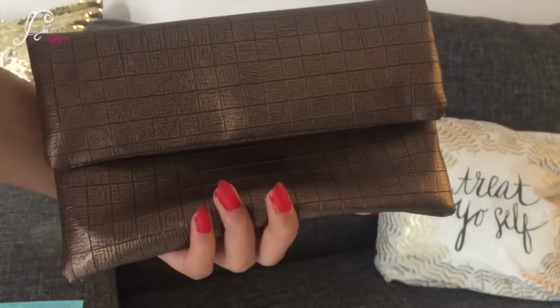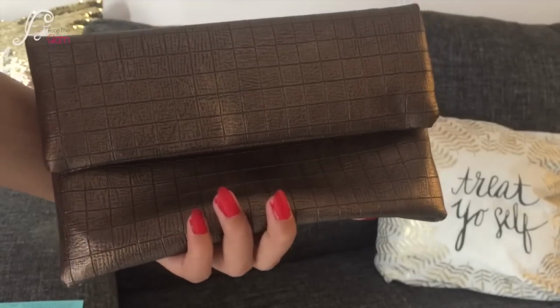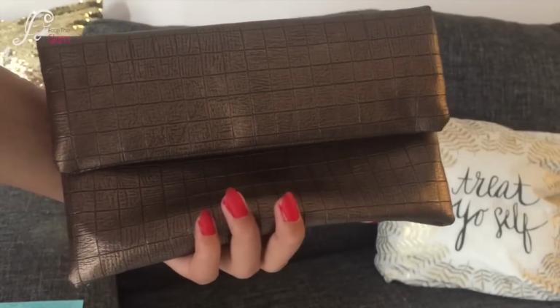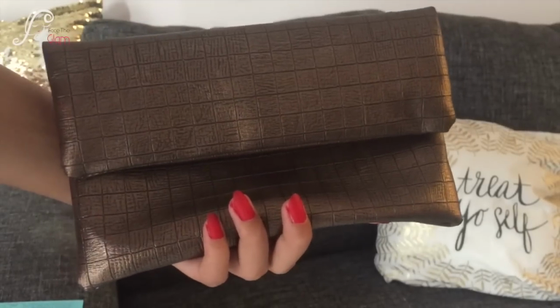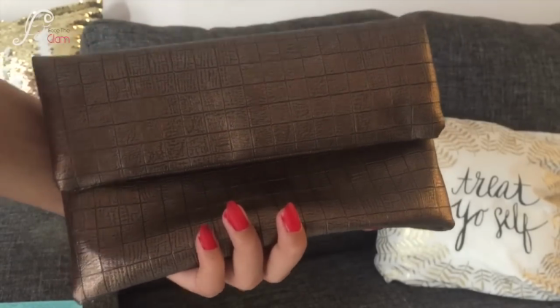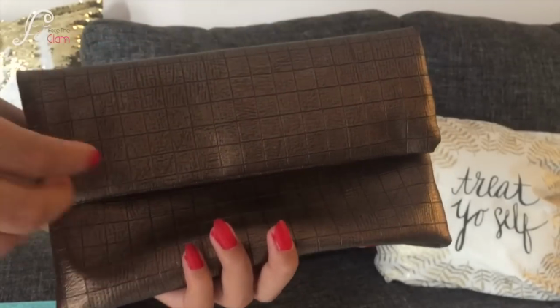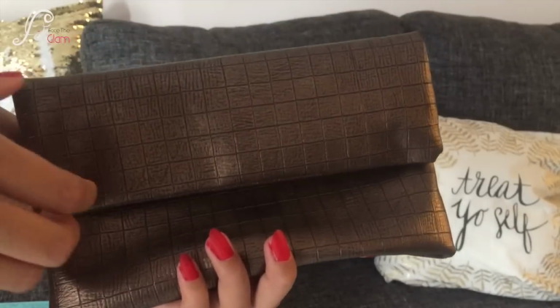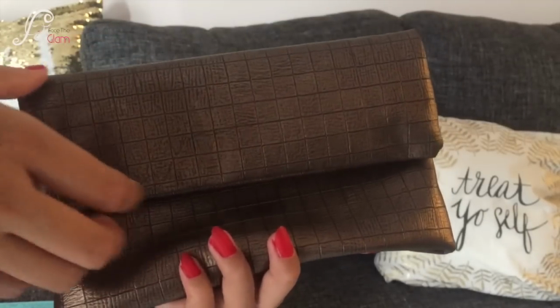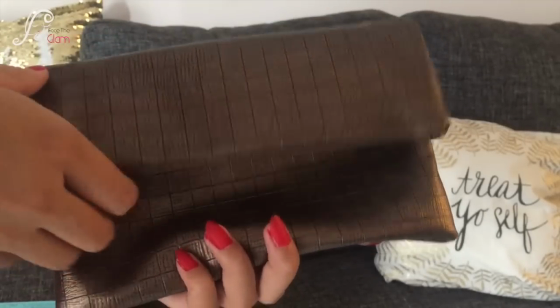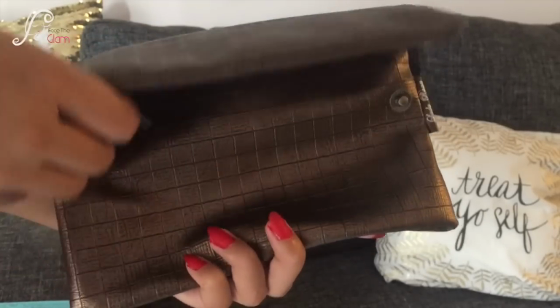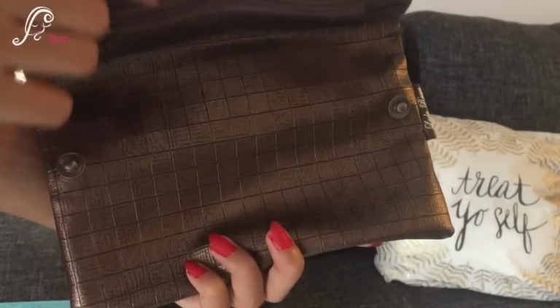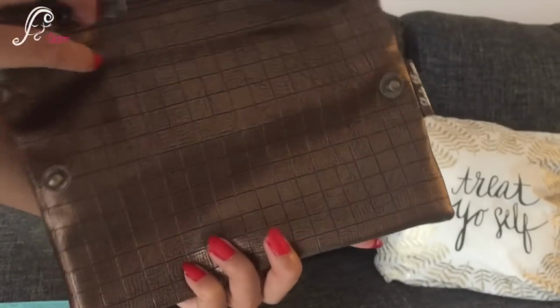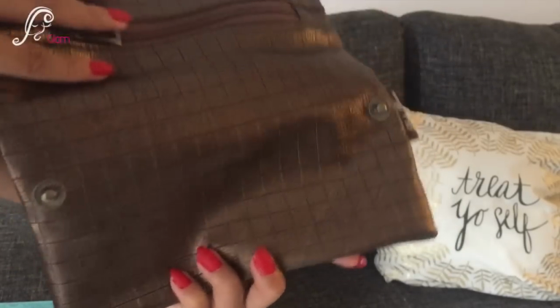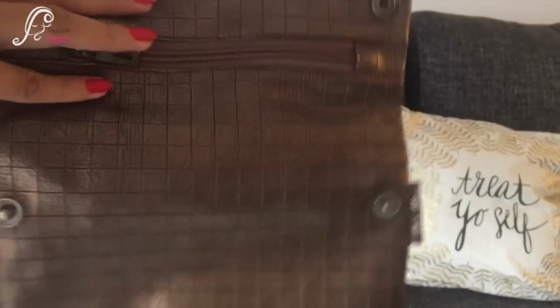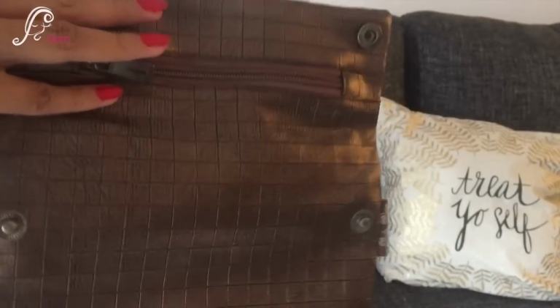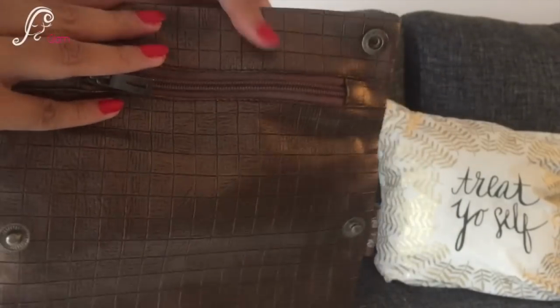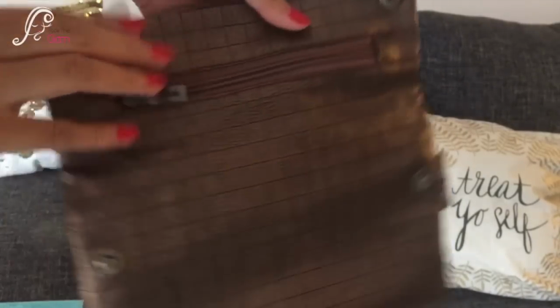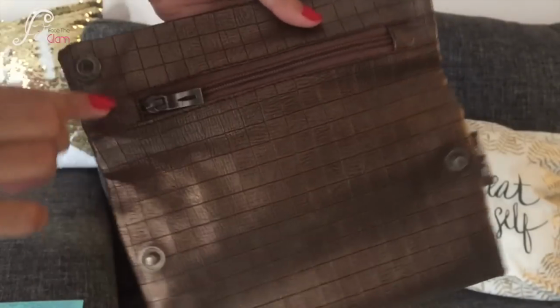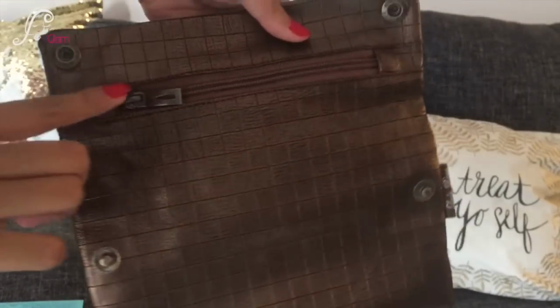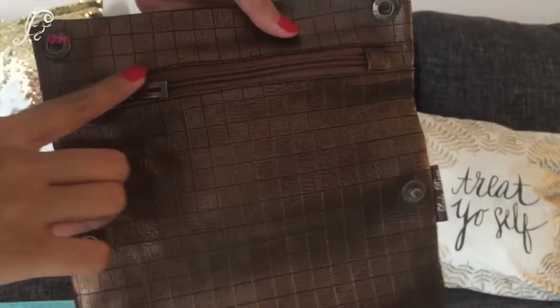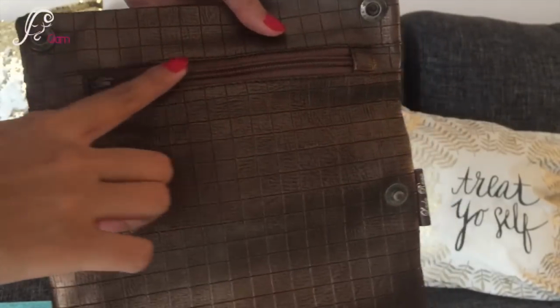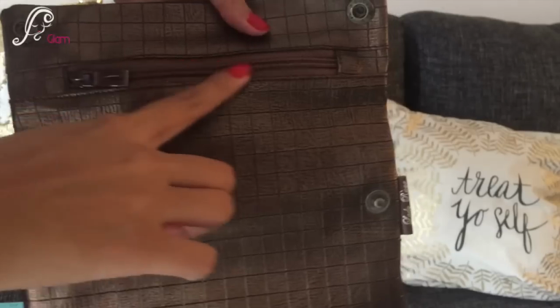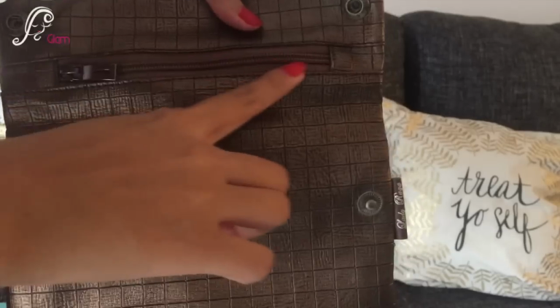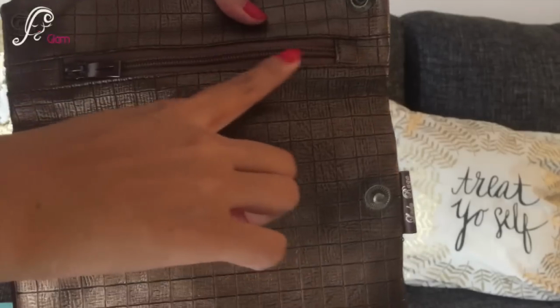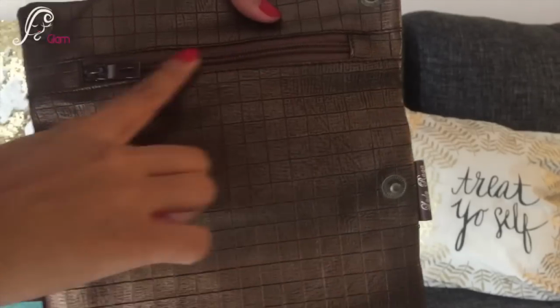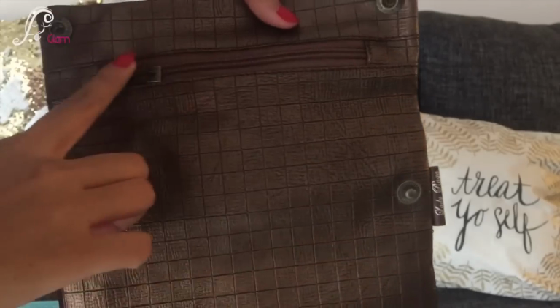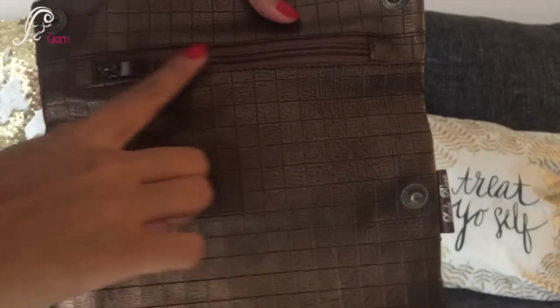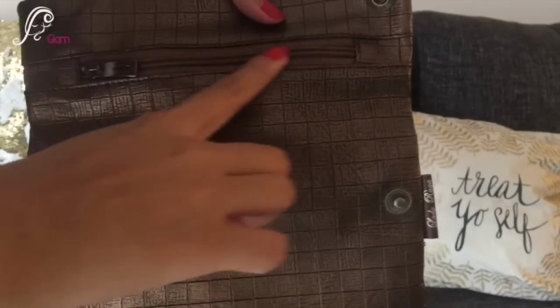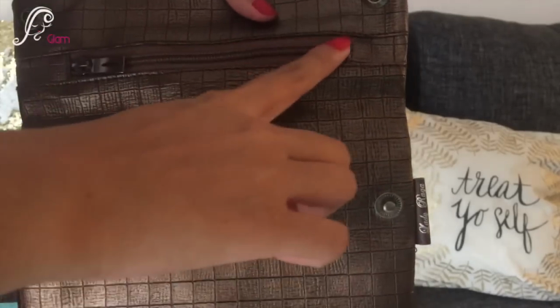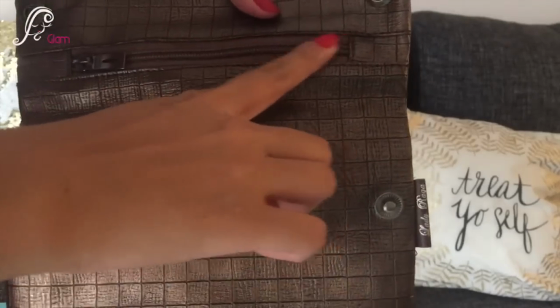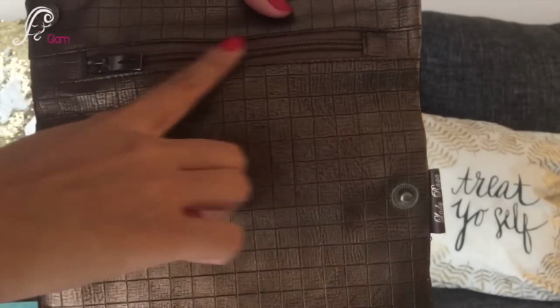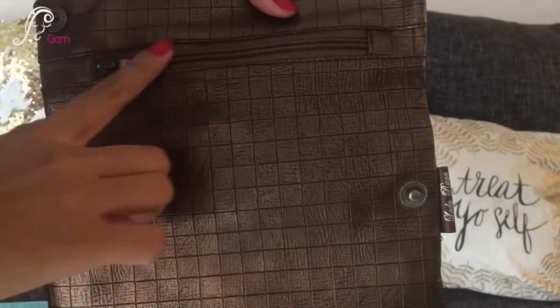The pouch is really nice material, and when you open it you can see there's a zipper, so it's a really good pouch to keep your stuff.